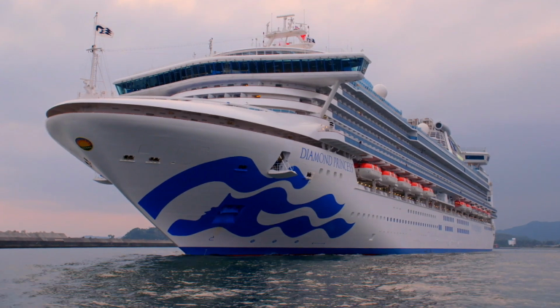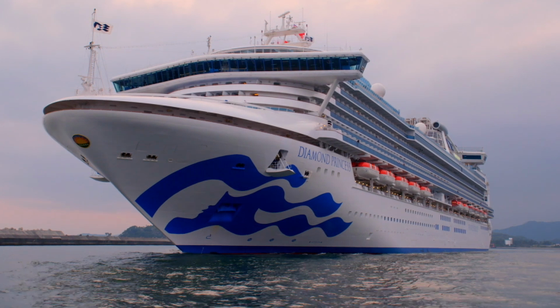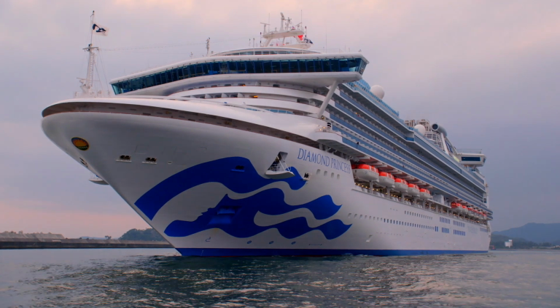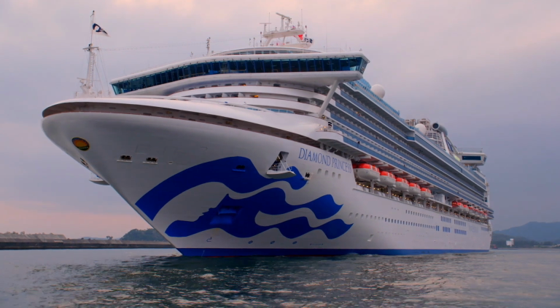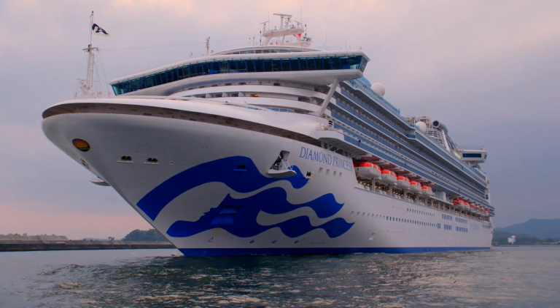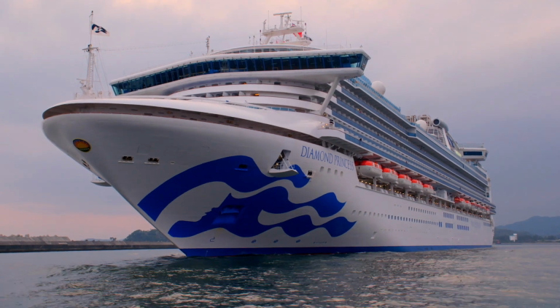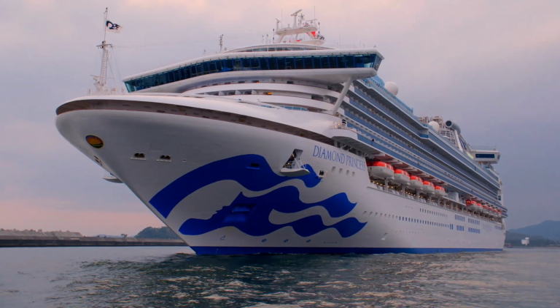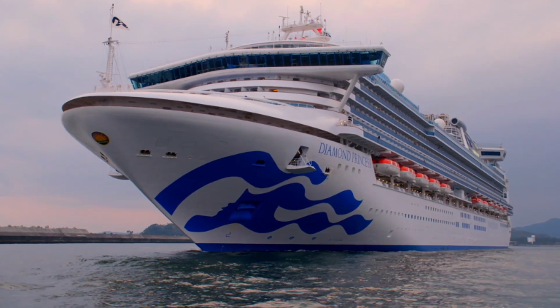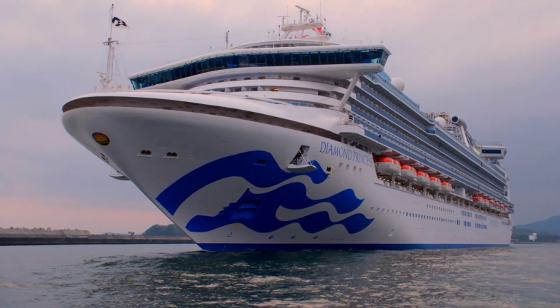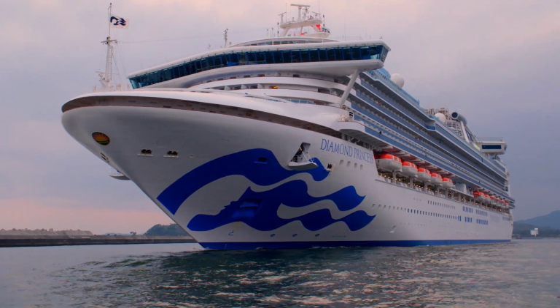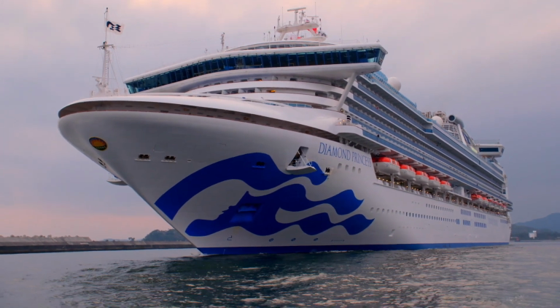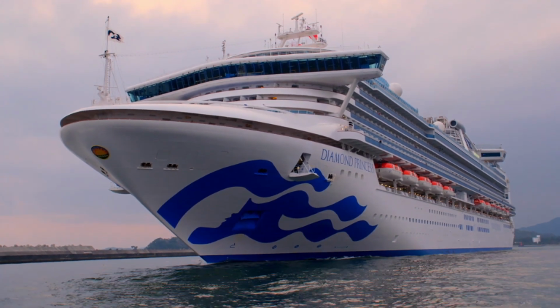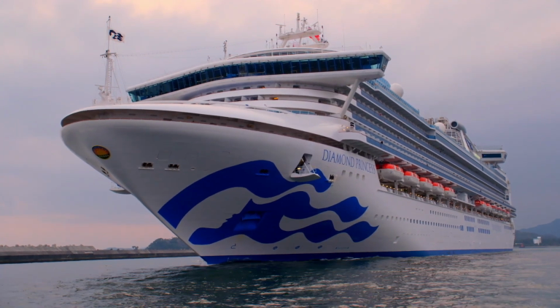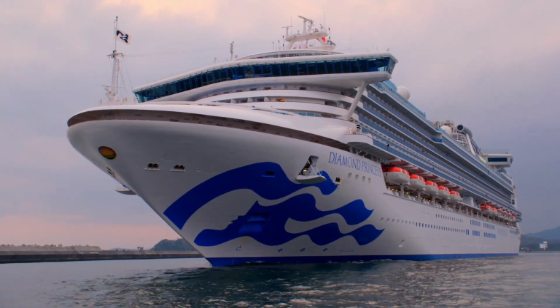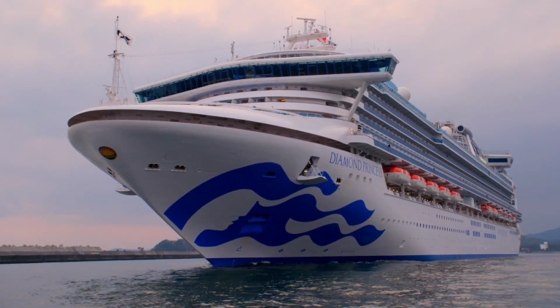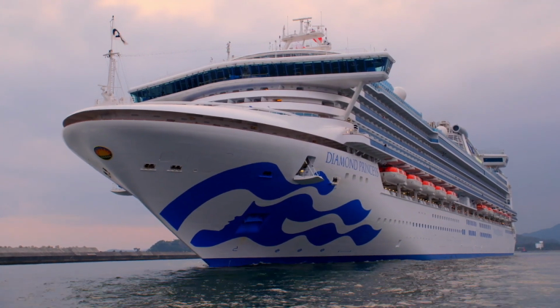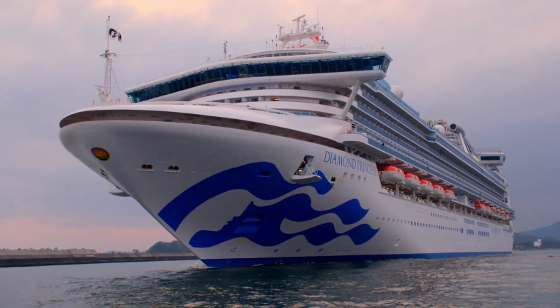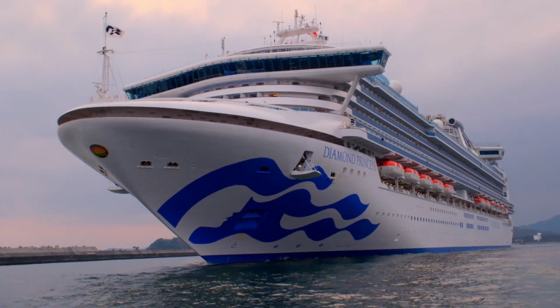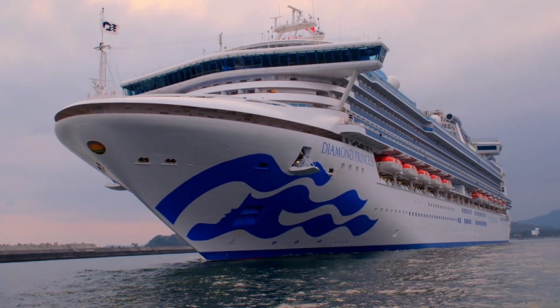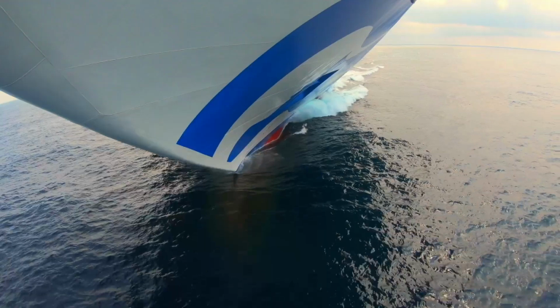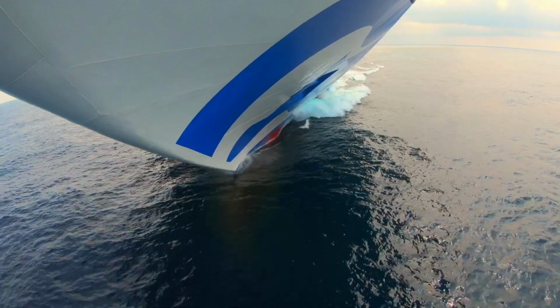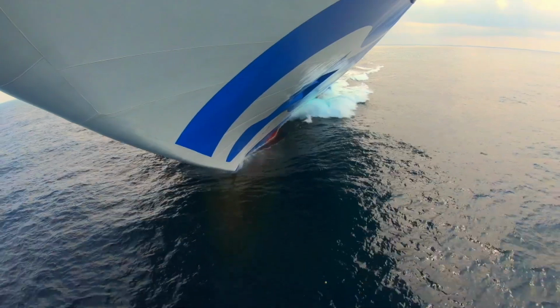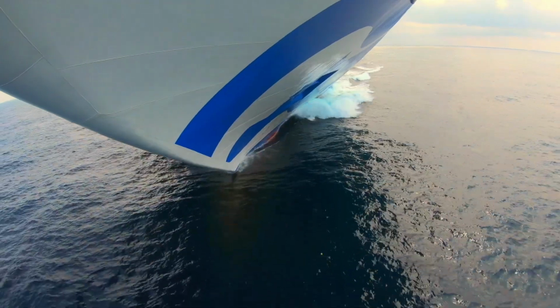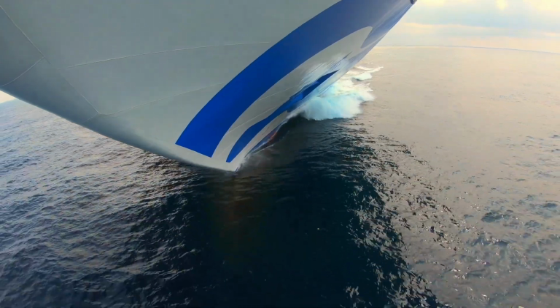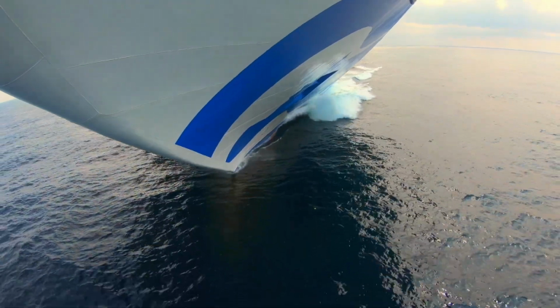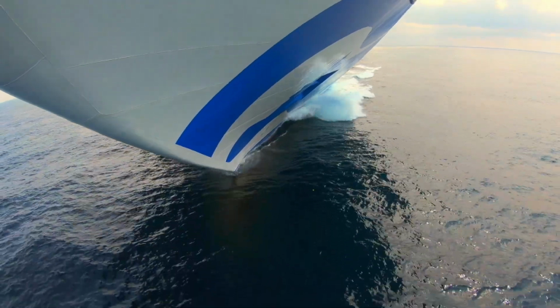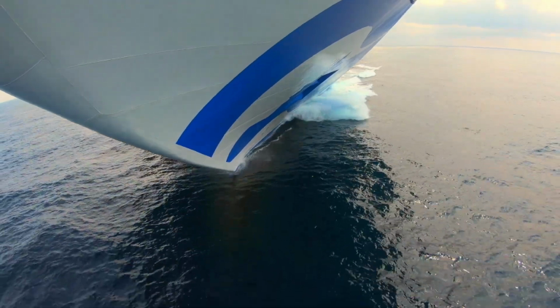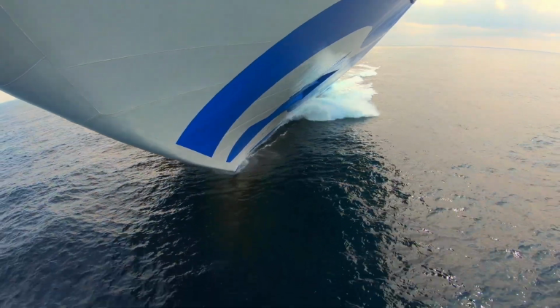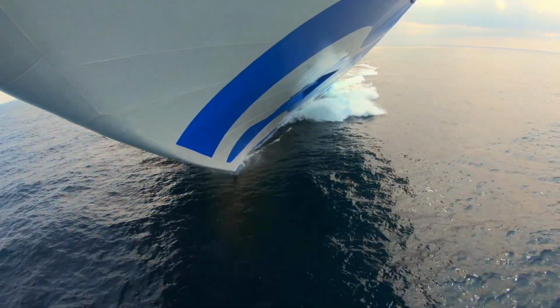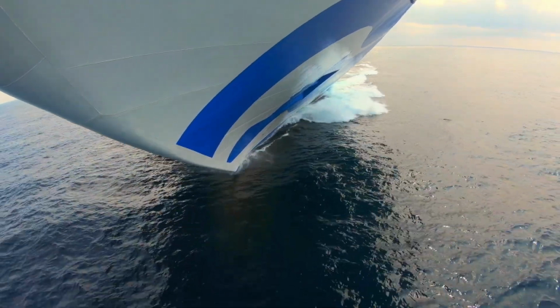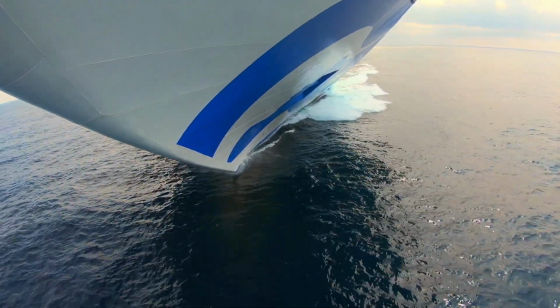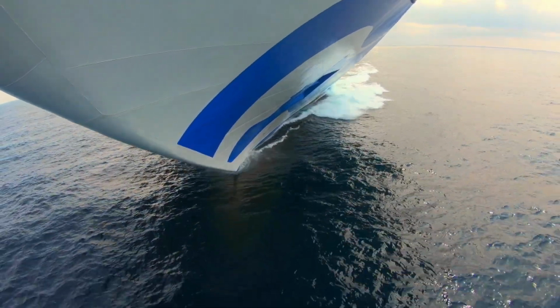With an all clear from the chief, Diamond Princess is set to take on the open waters of the Korea Strait.